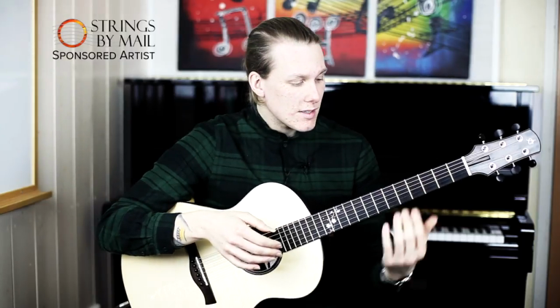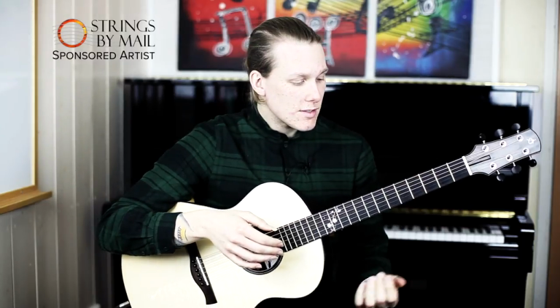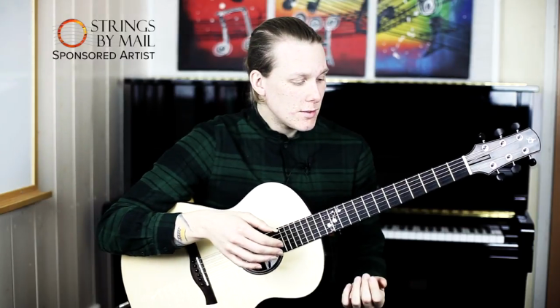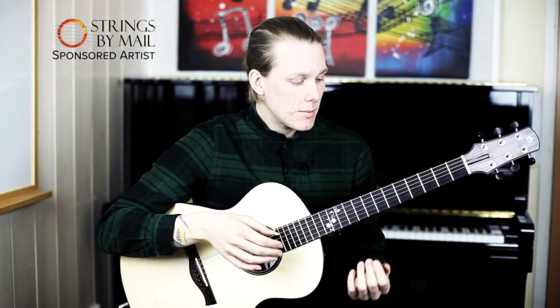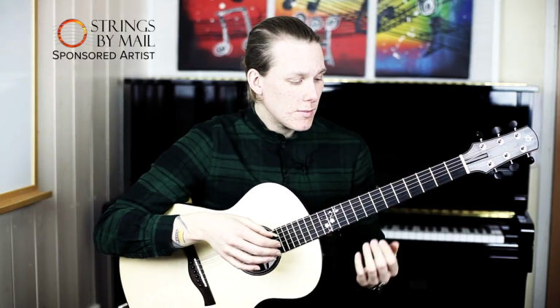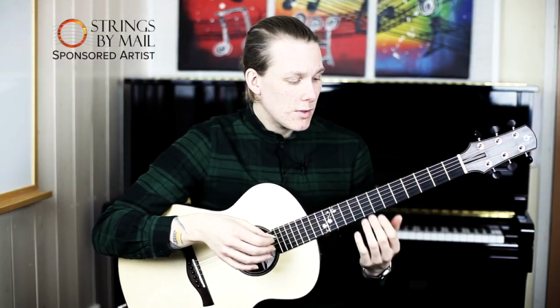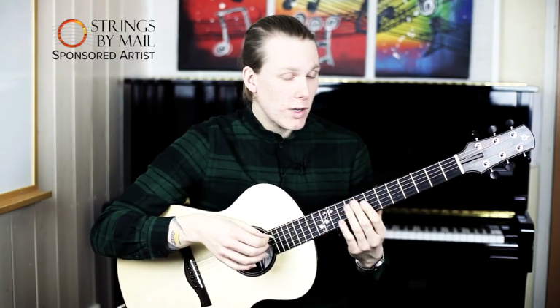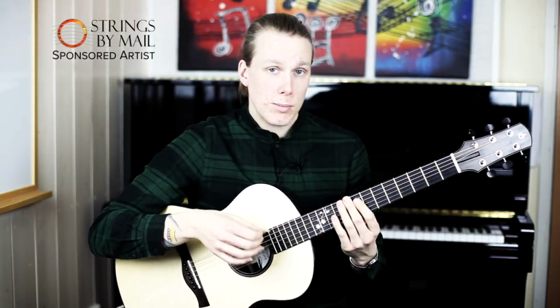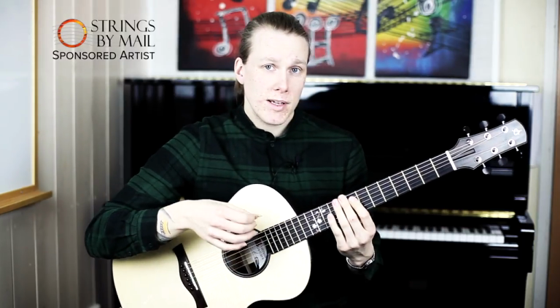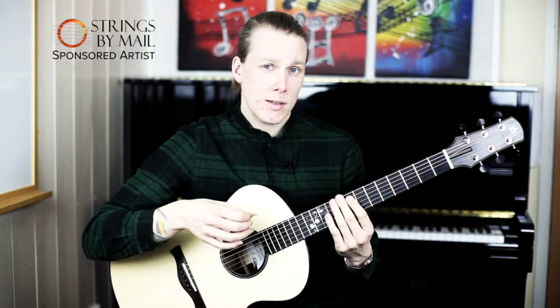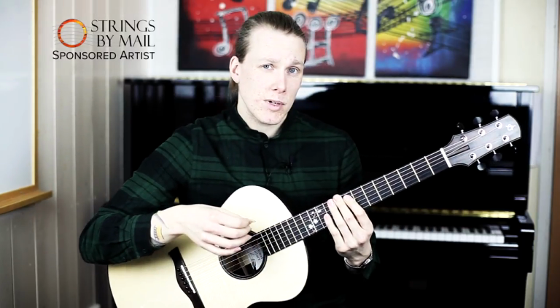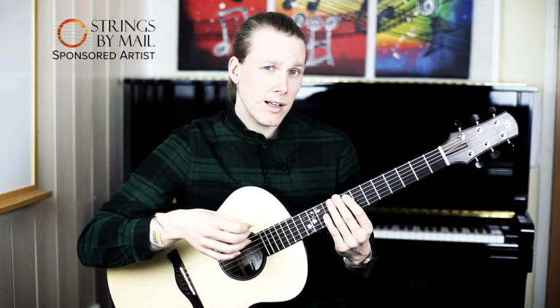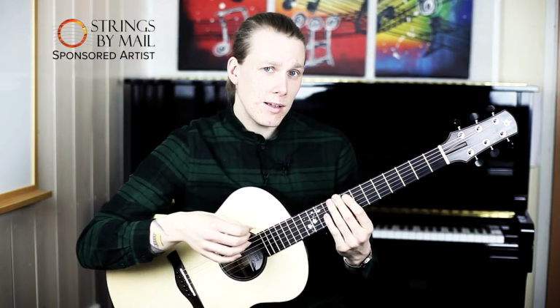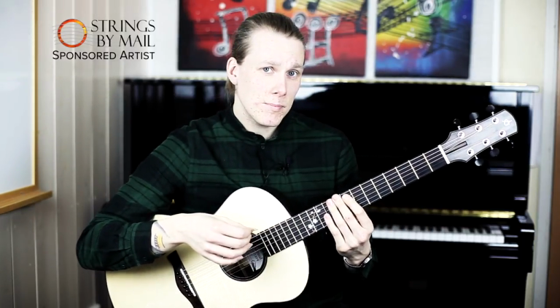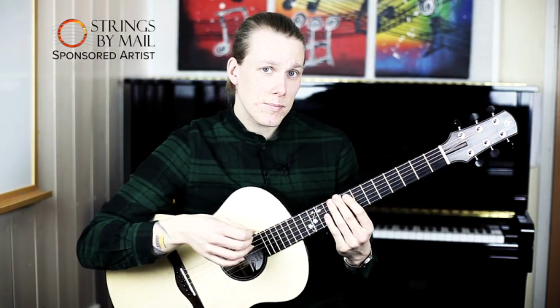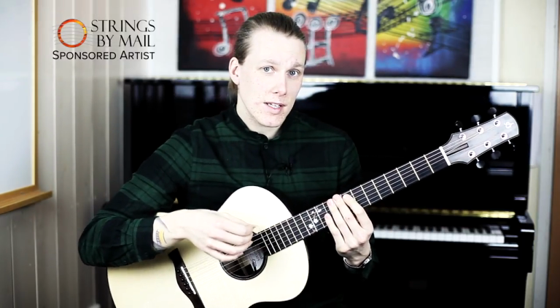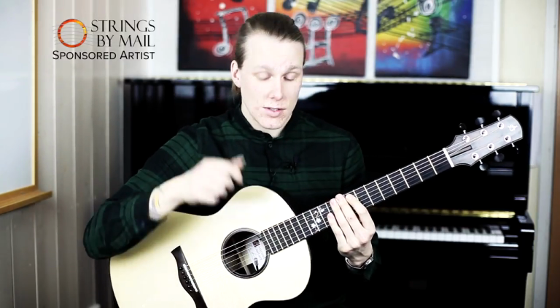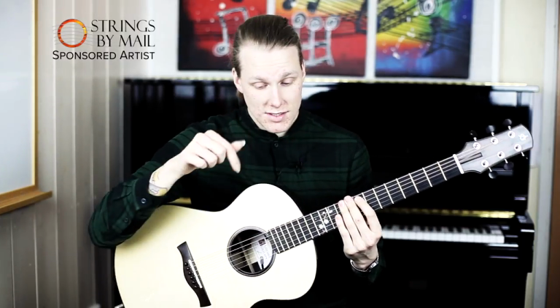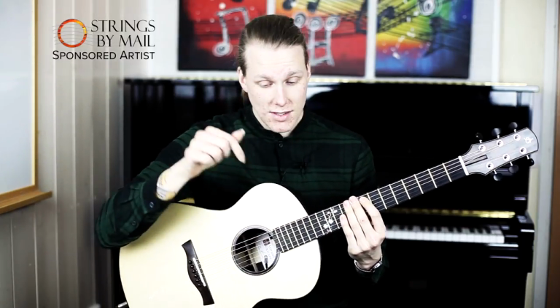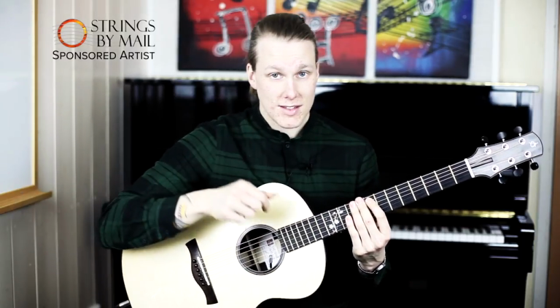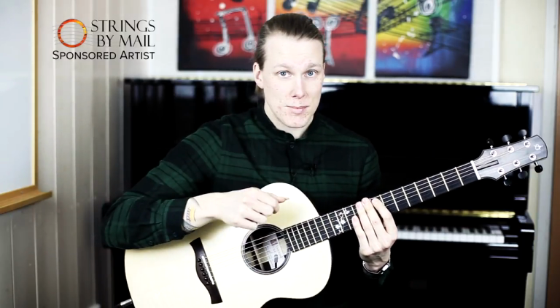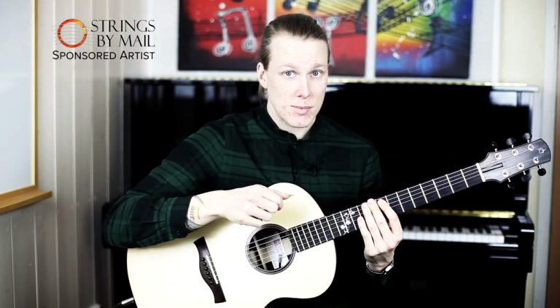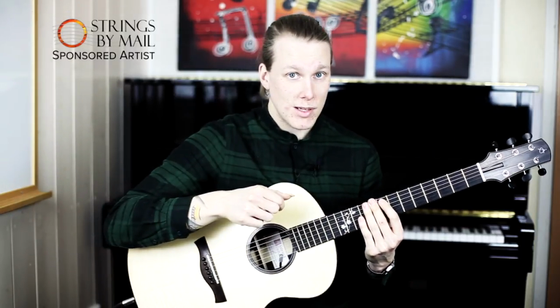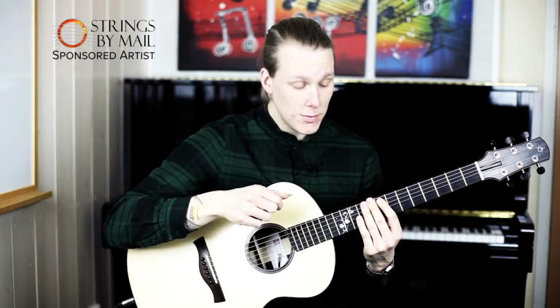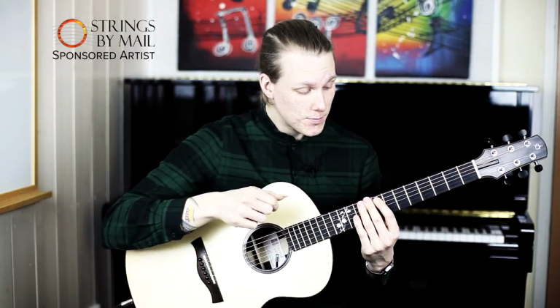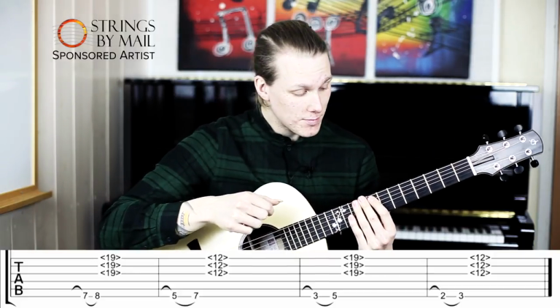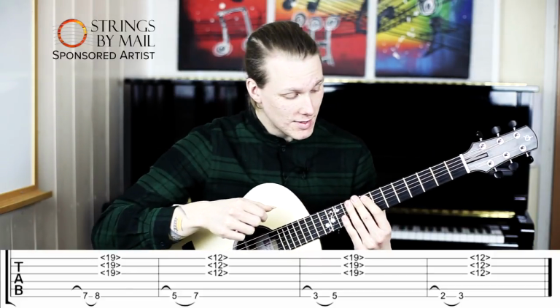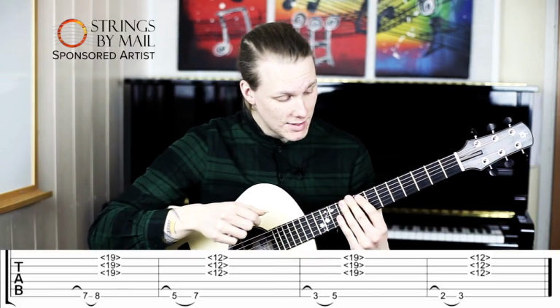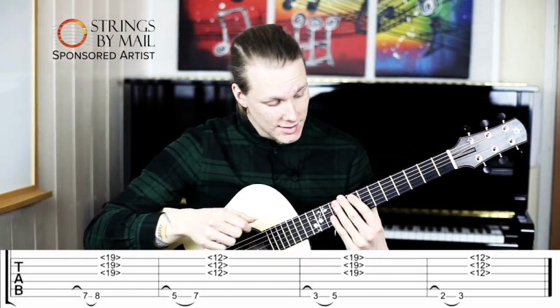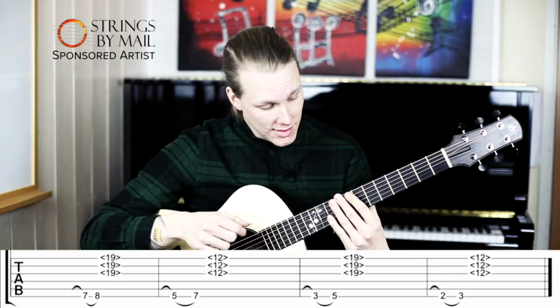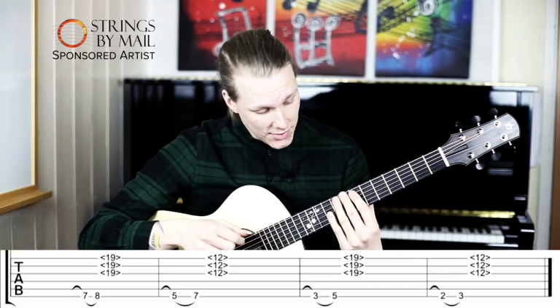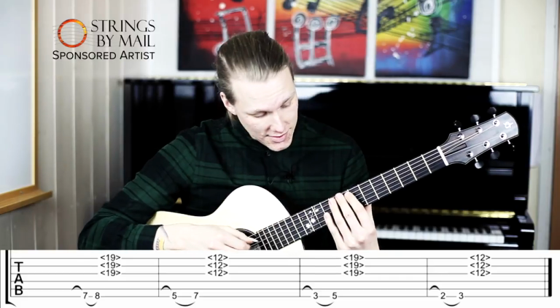So what I played in the beginning — you can see the tabs below — it's like this.